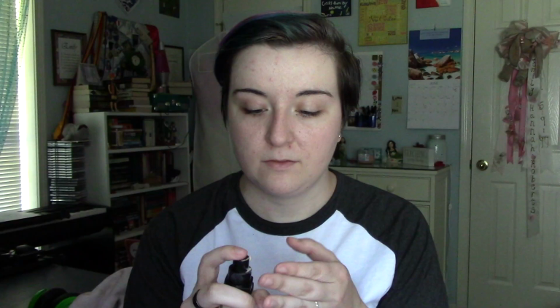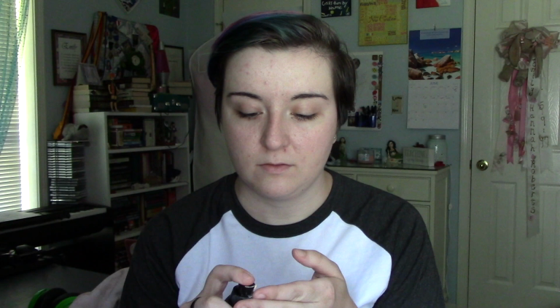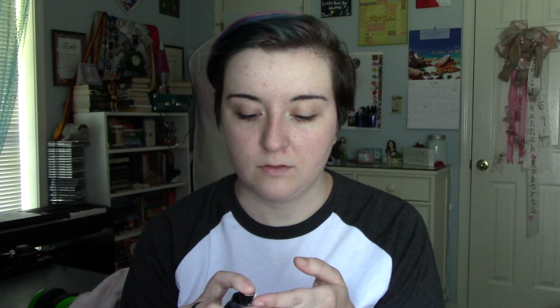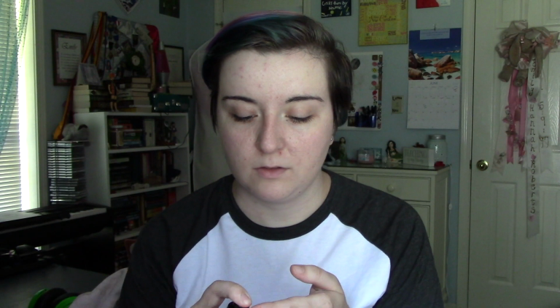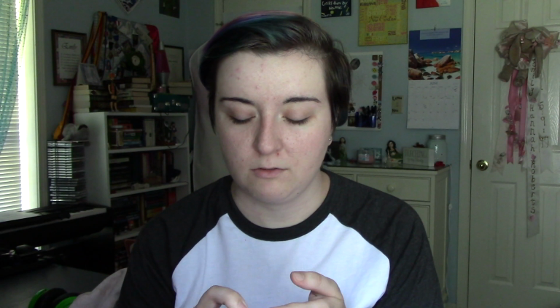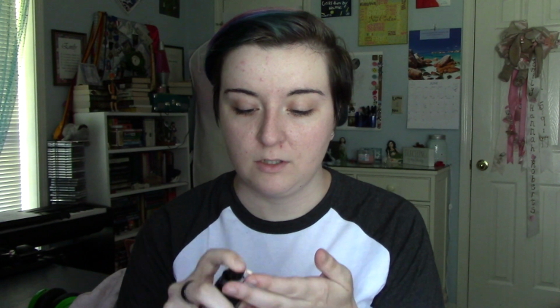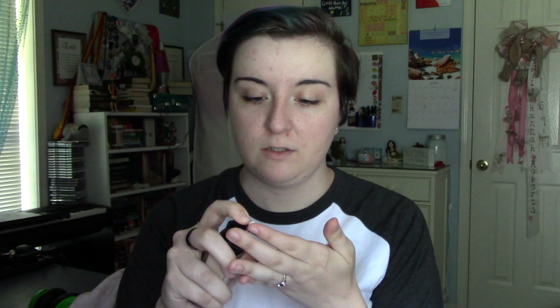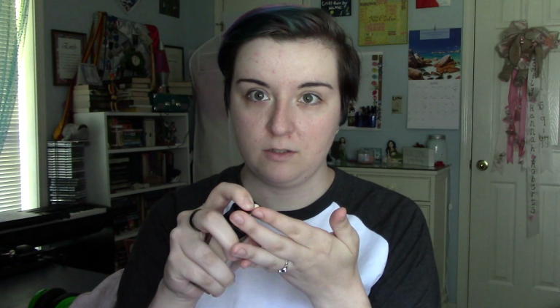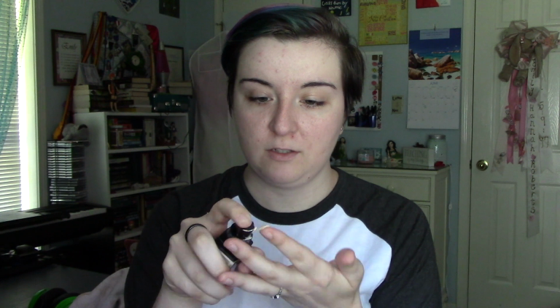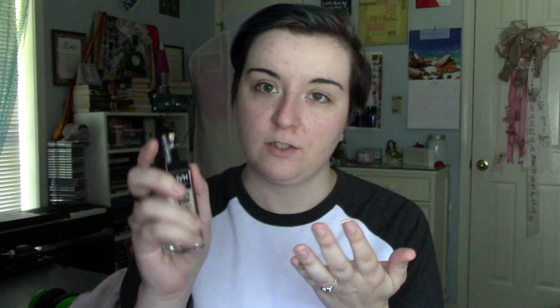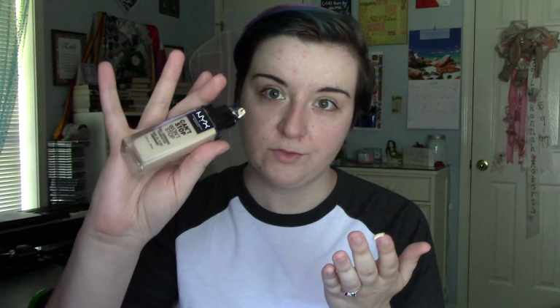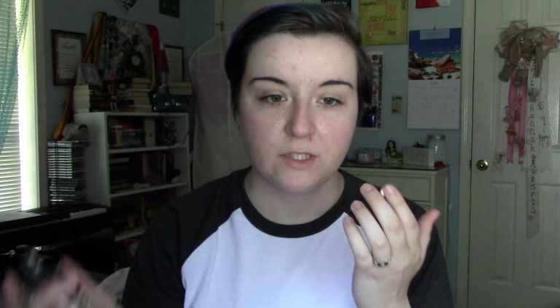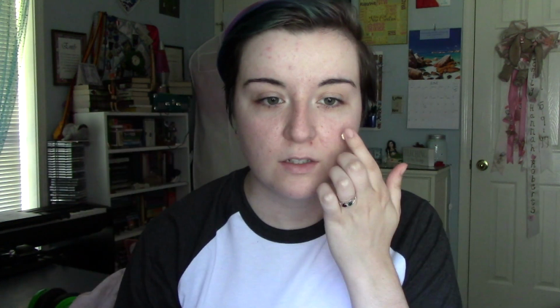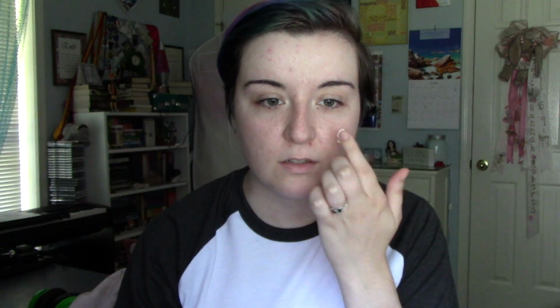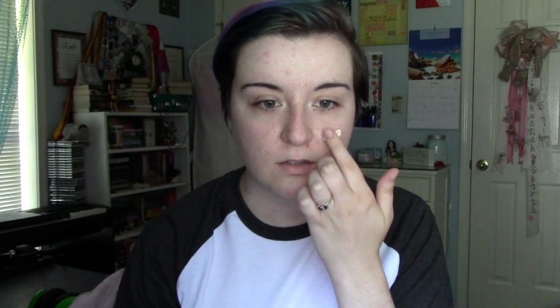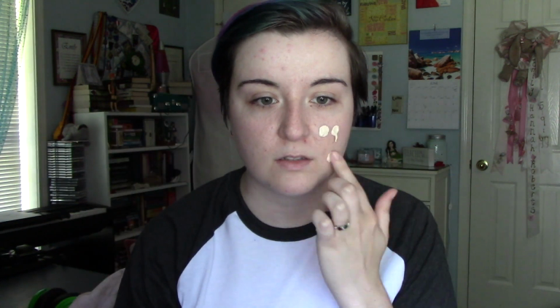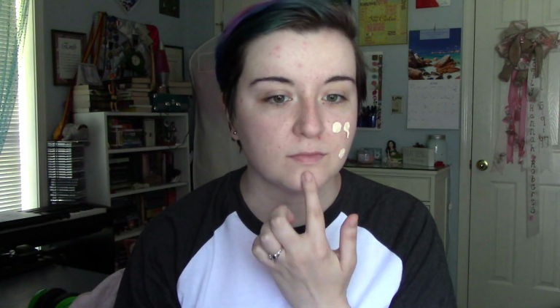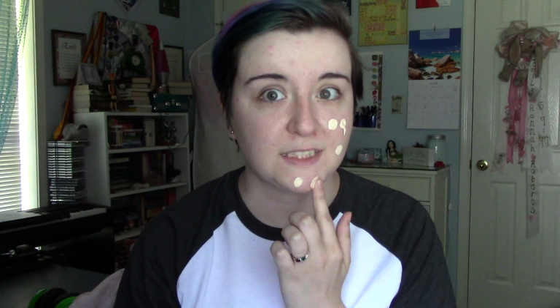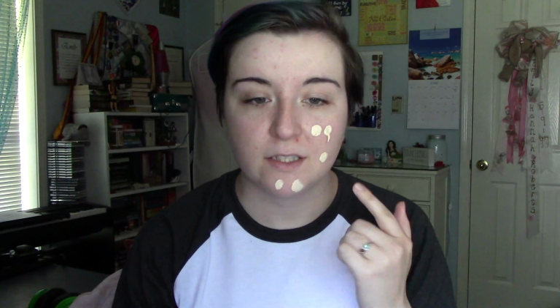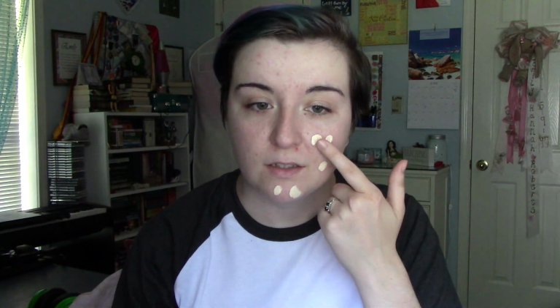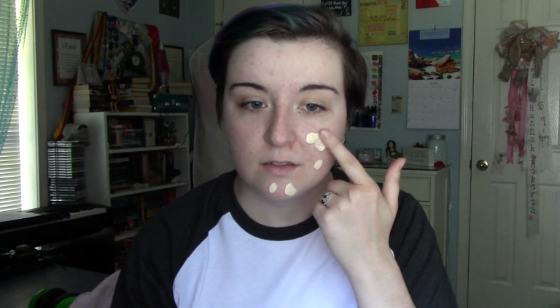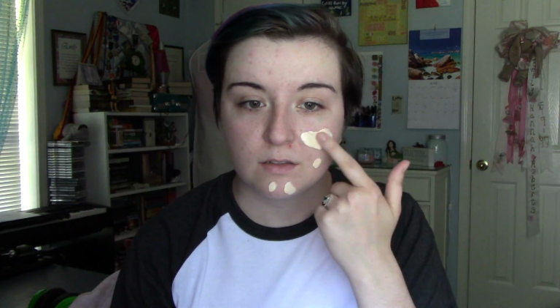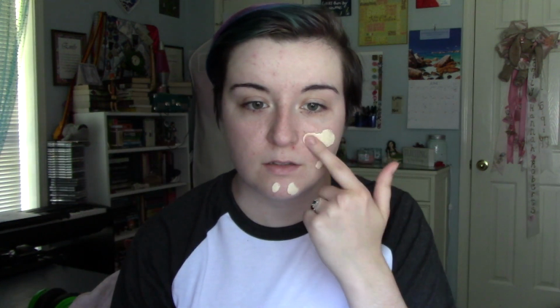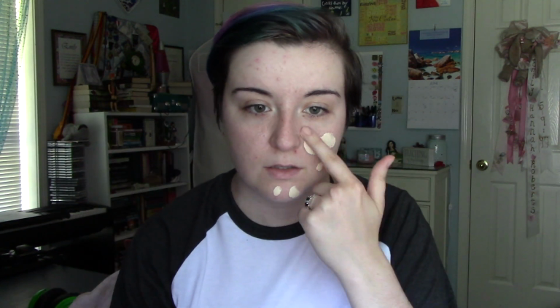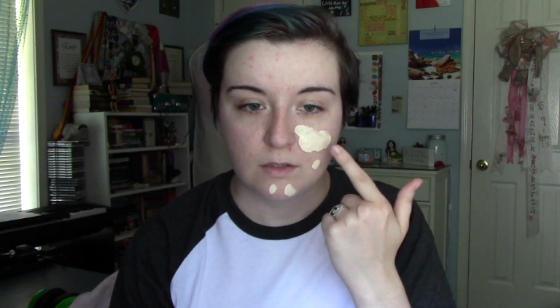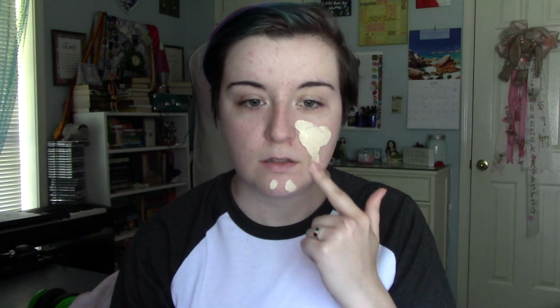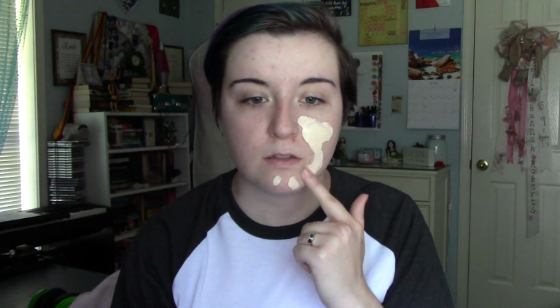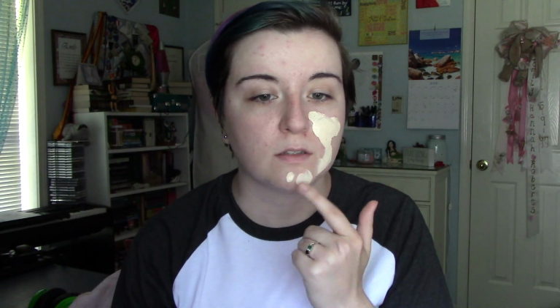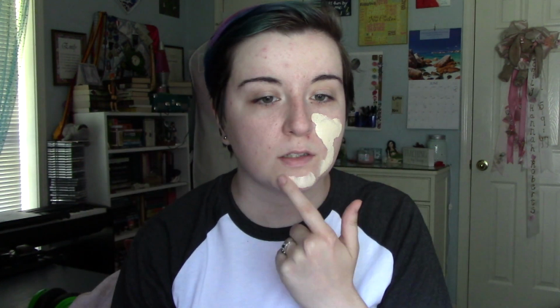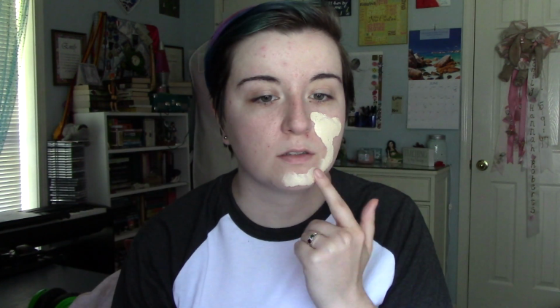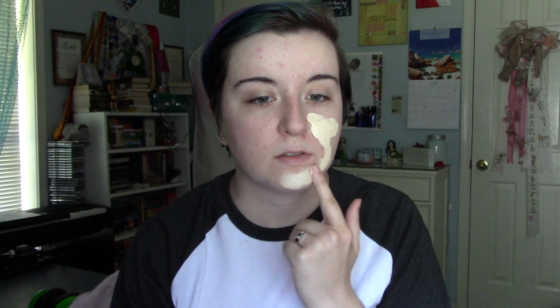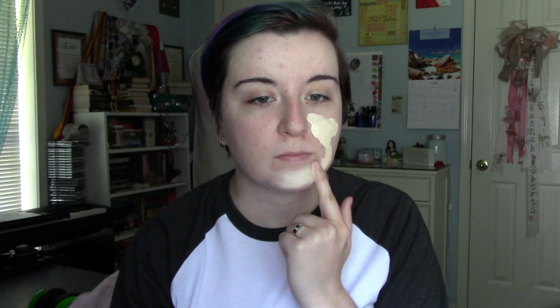Hello loves, it is Immy the color queen and I bring to you today my basic anime girl tutorial.